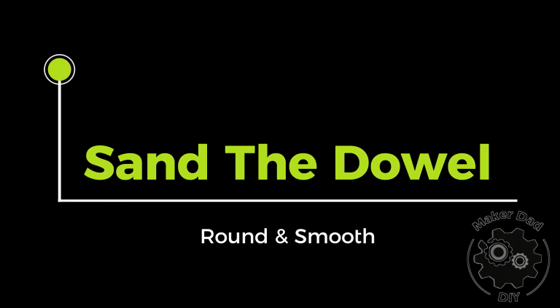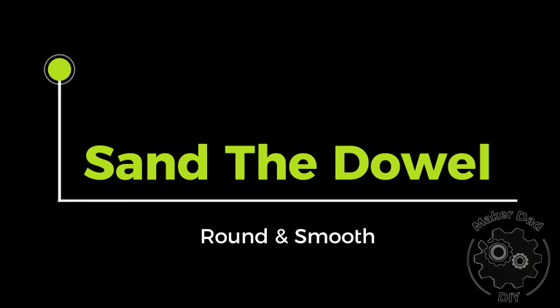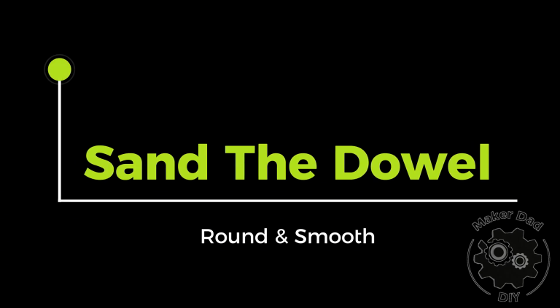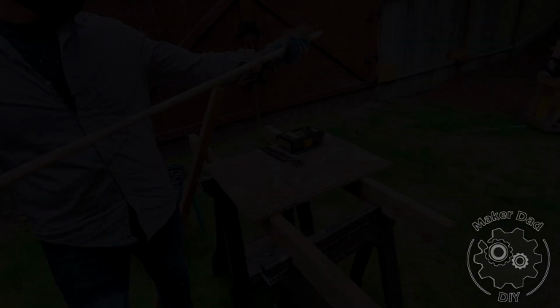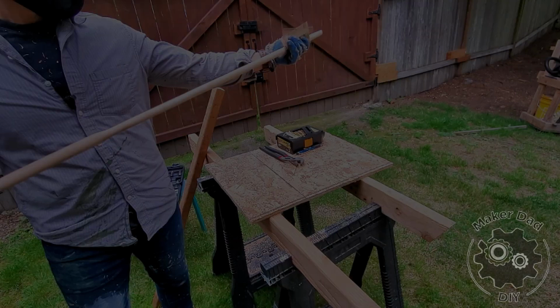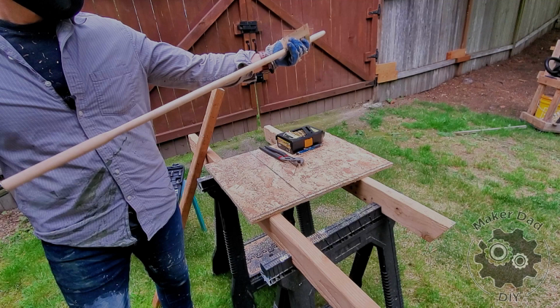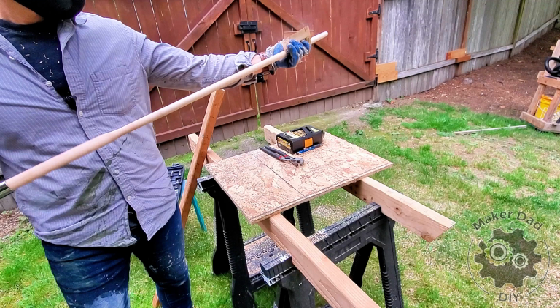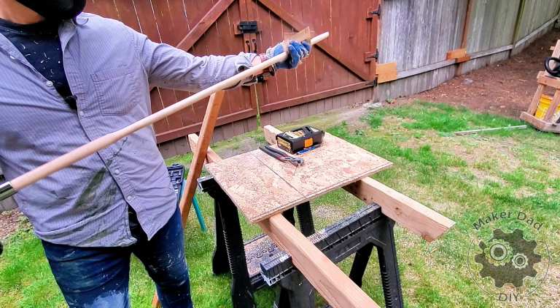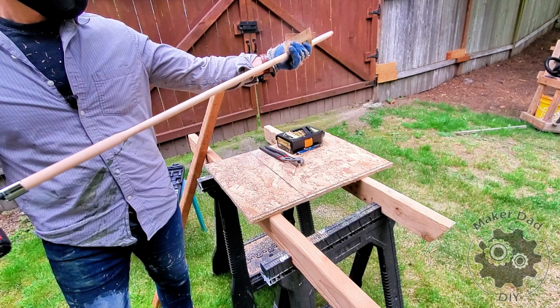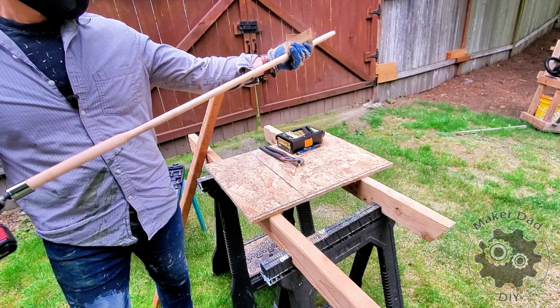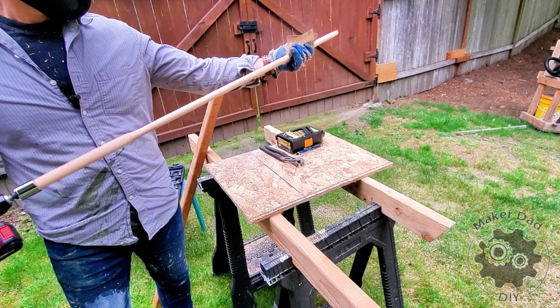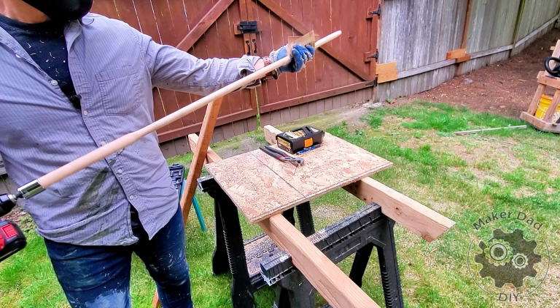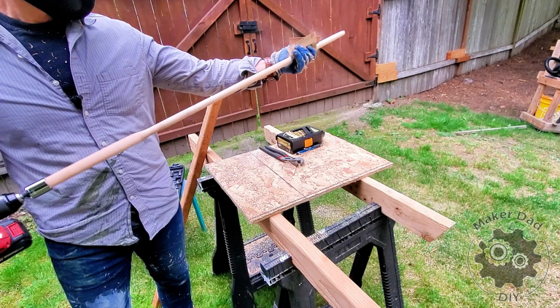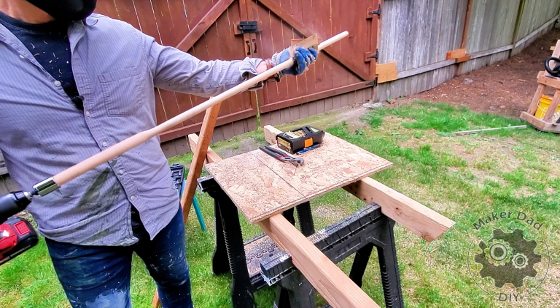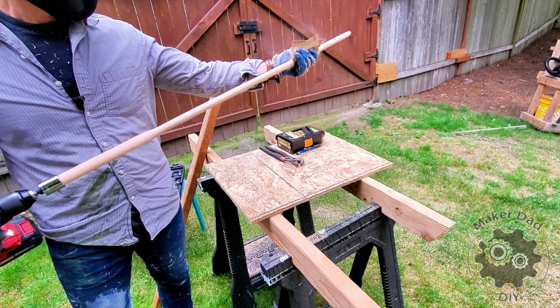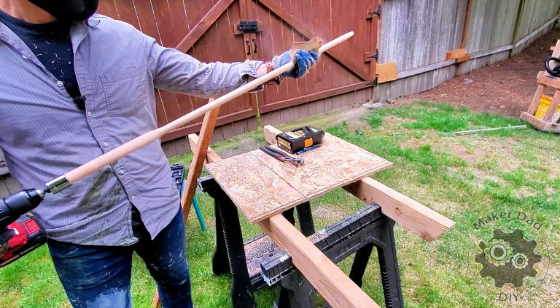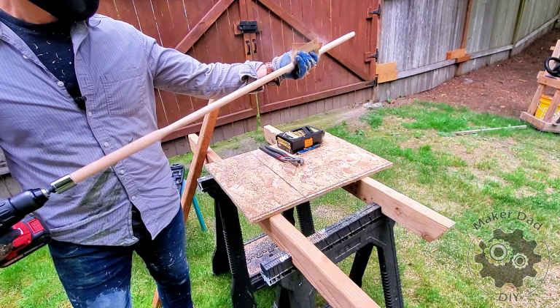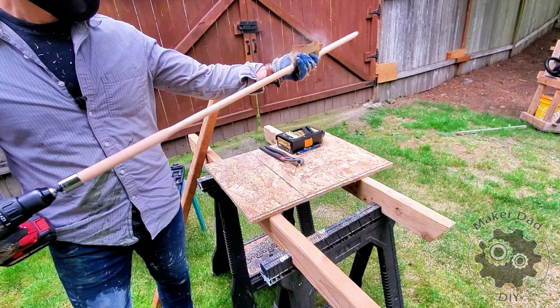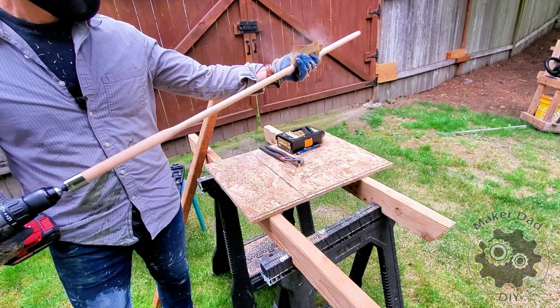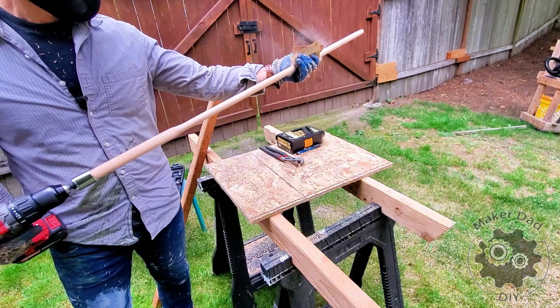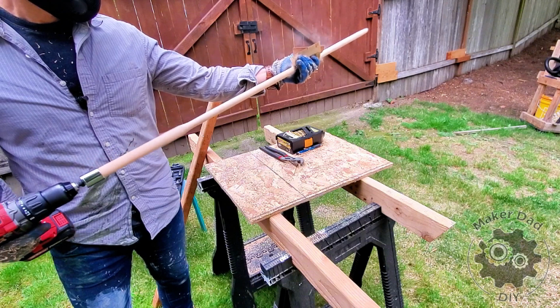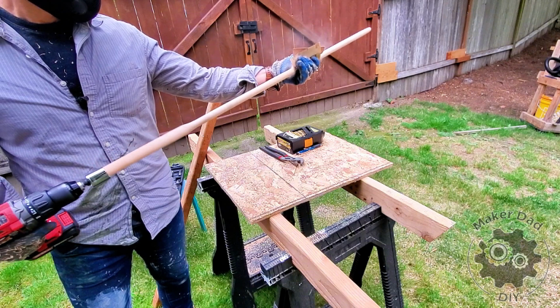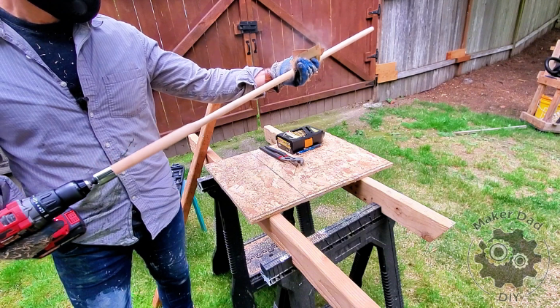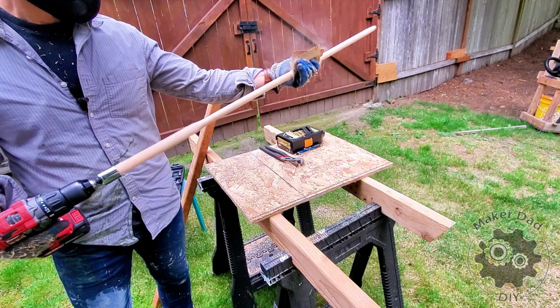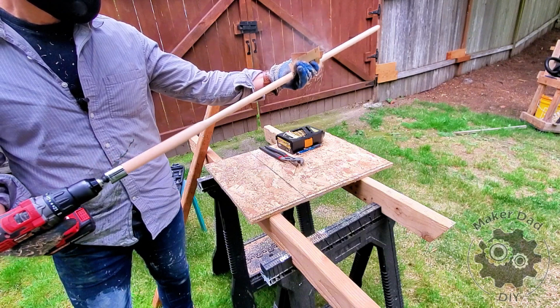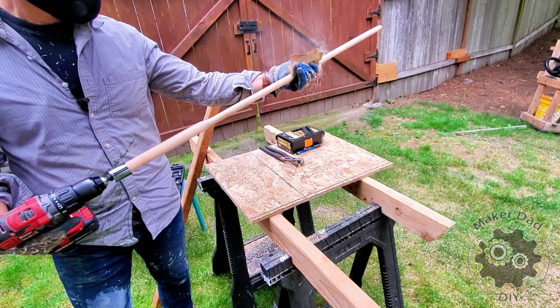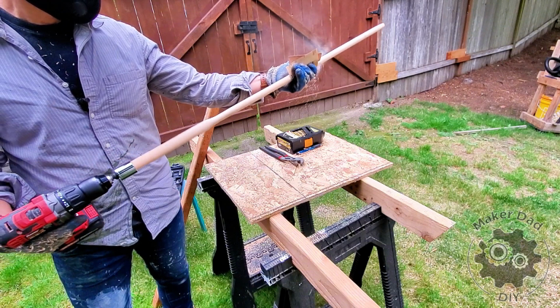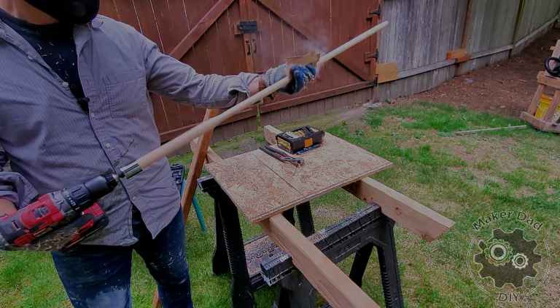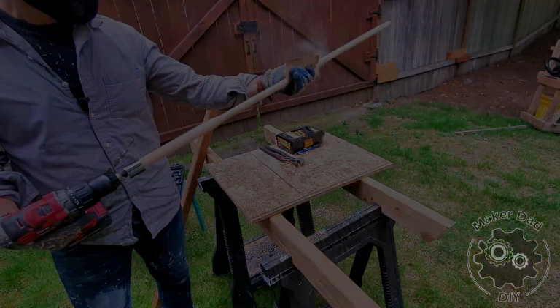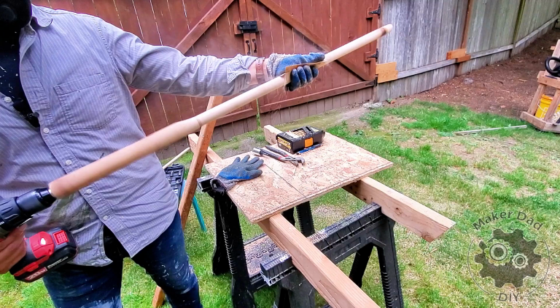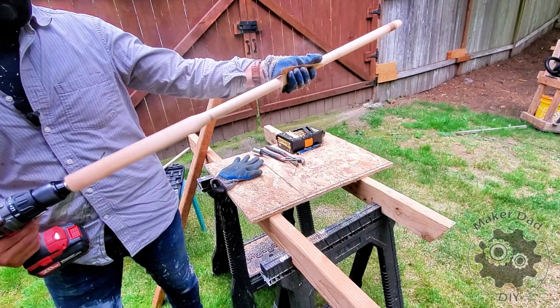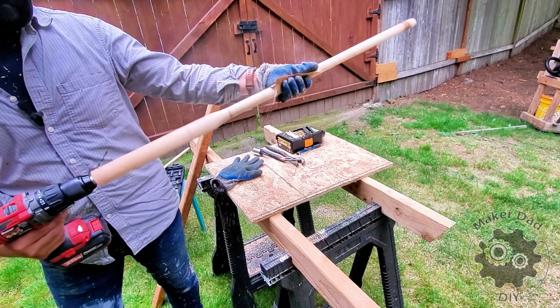Sand the dowels further to make them perfectly round and smooth.